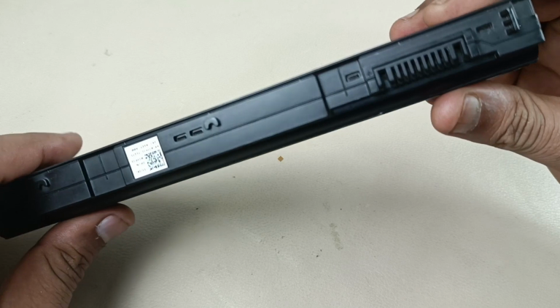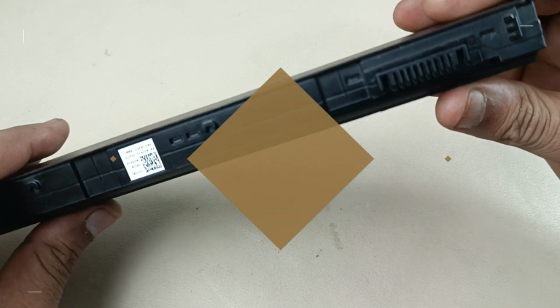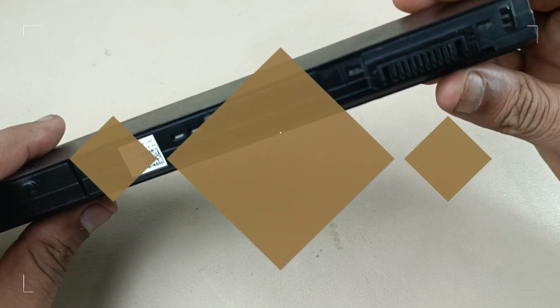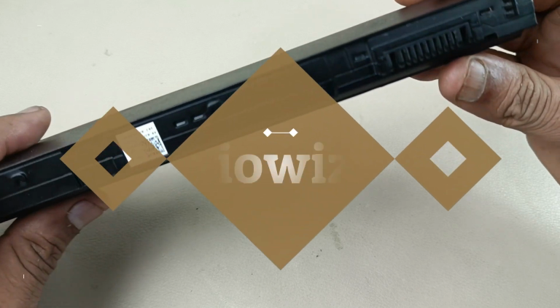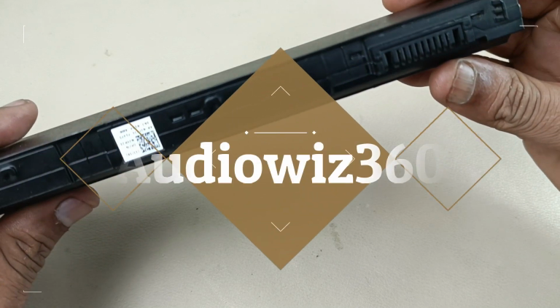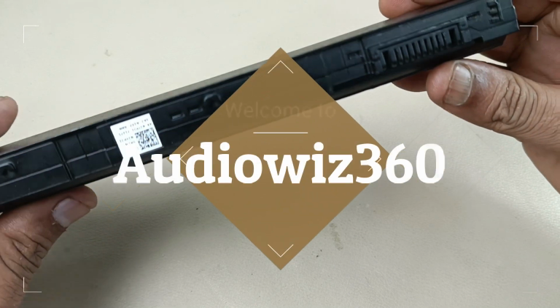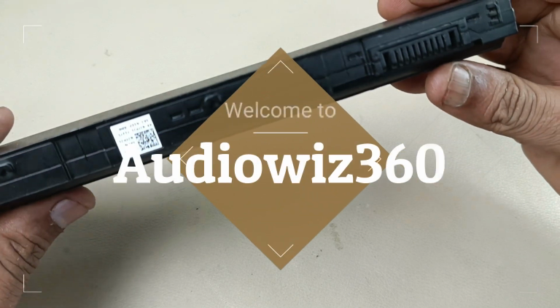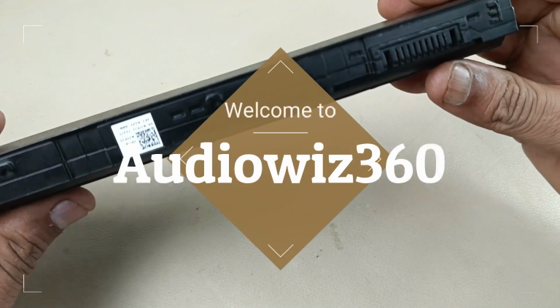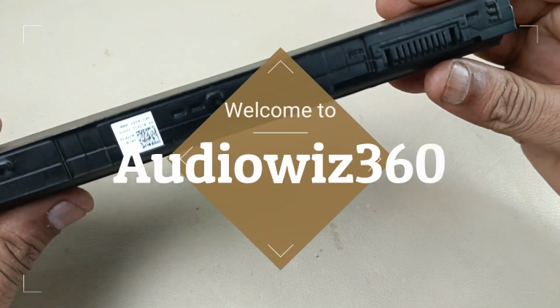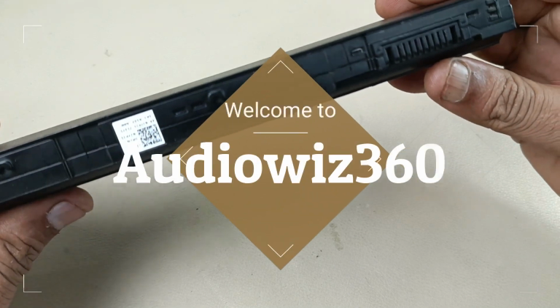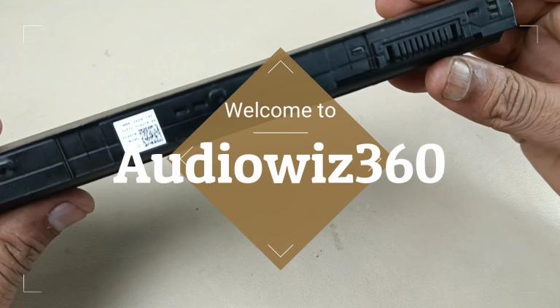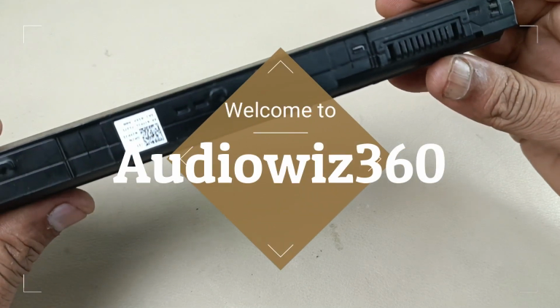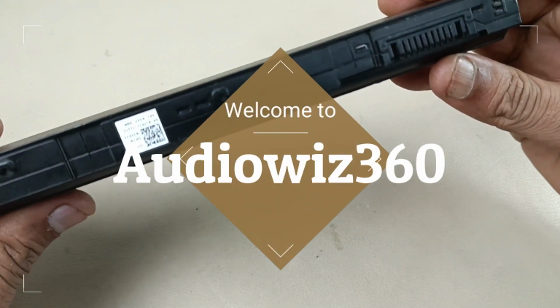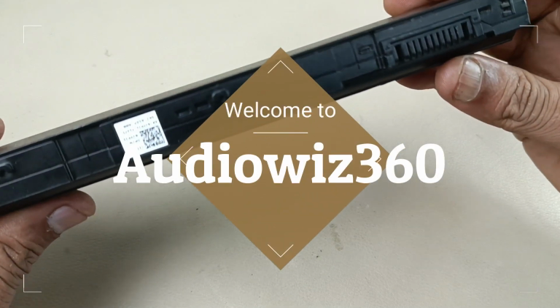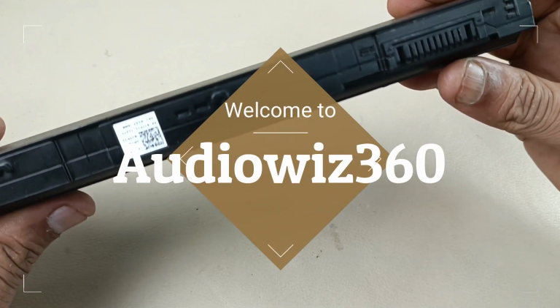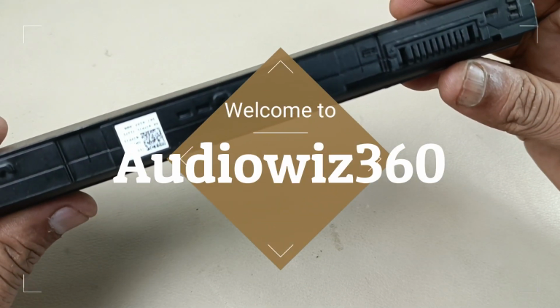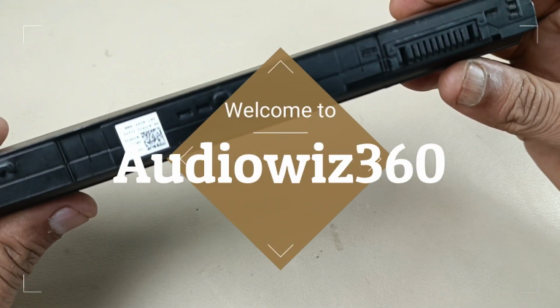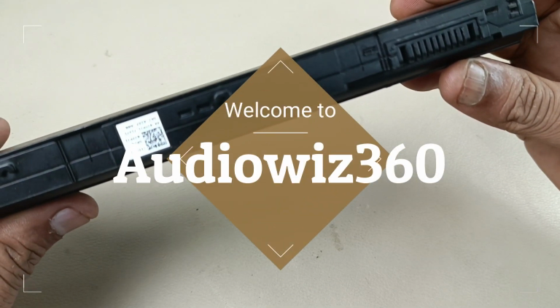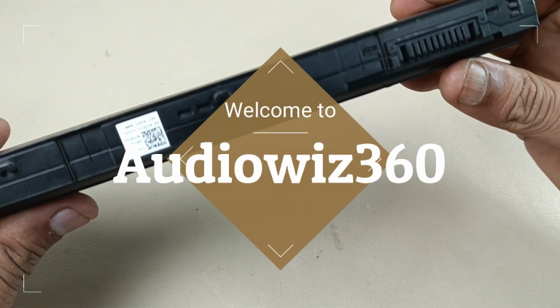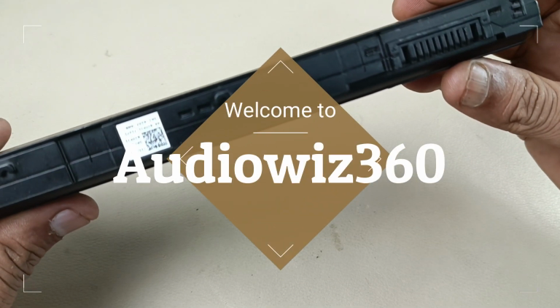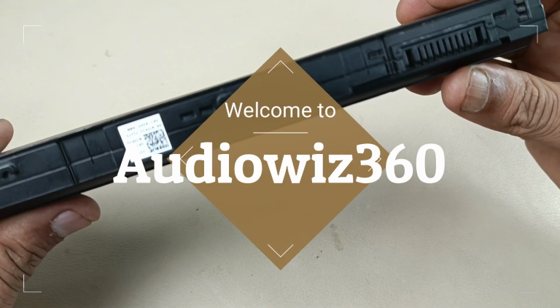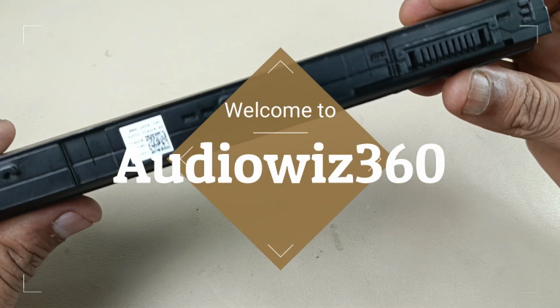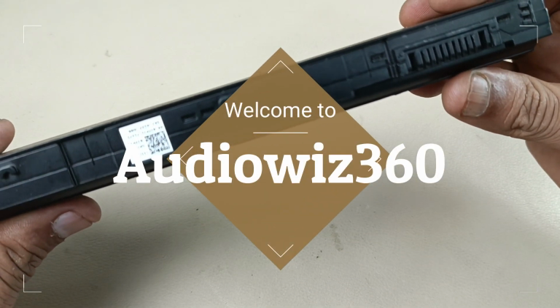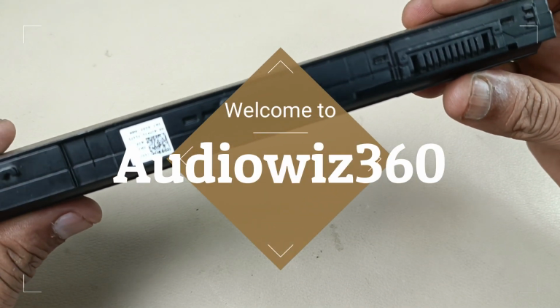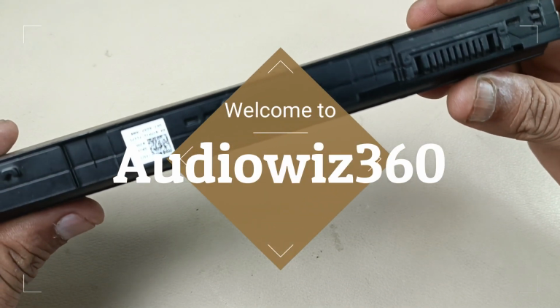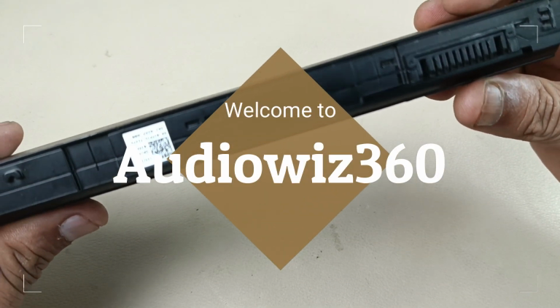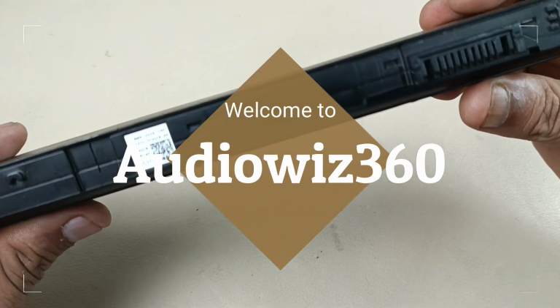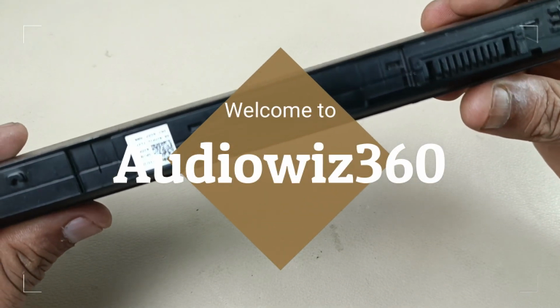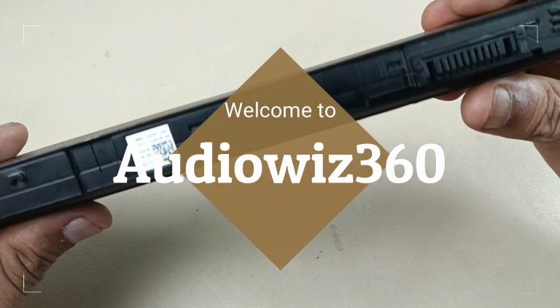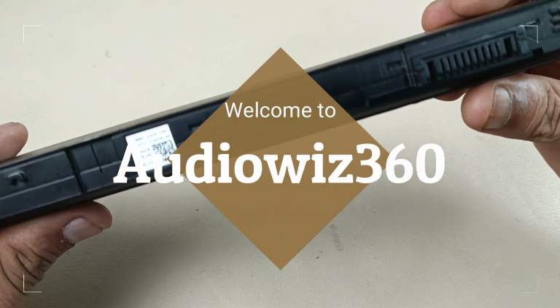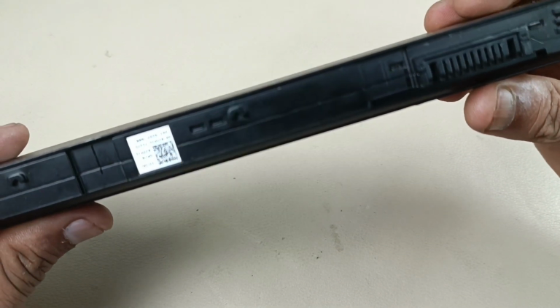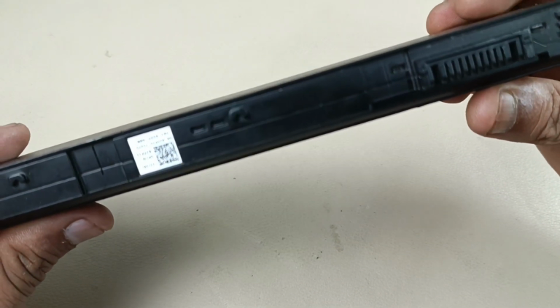Hello viewers, today I am going to open the Dell laptop battery without breaking the housing case.